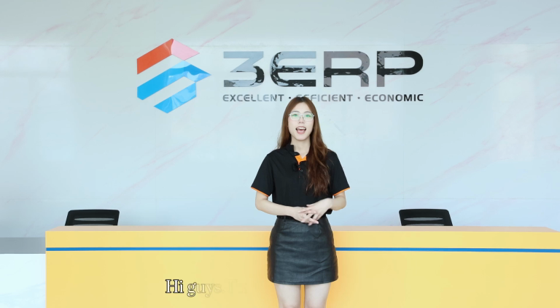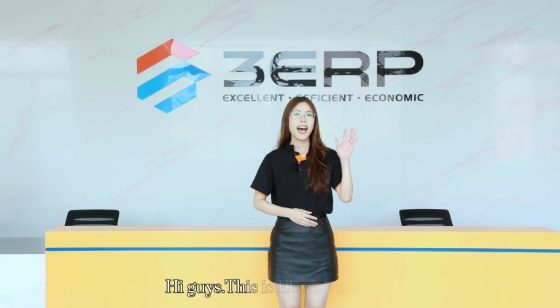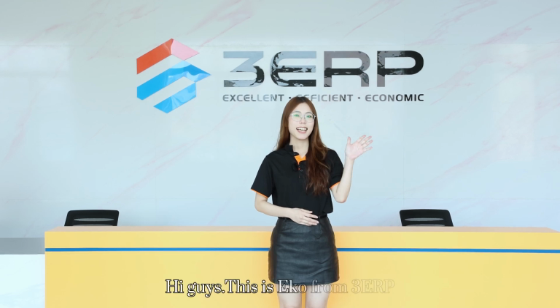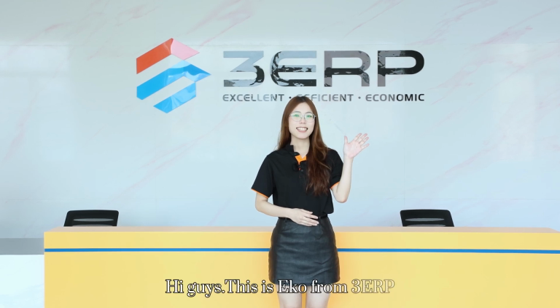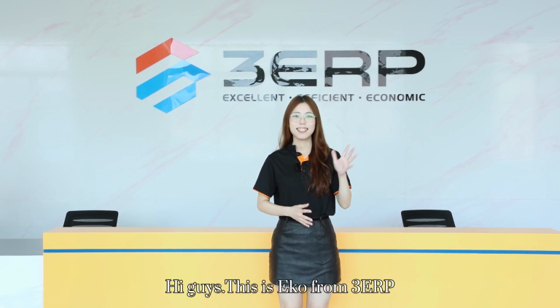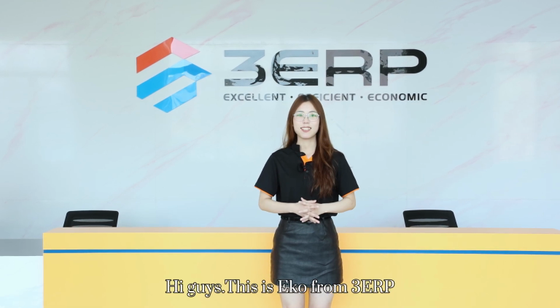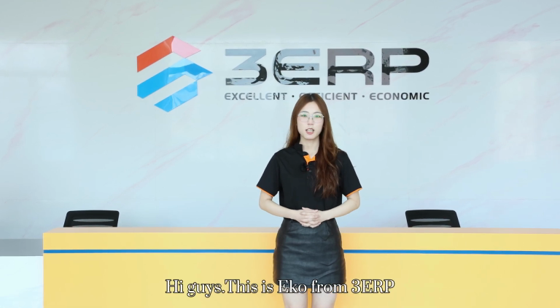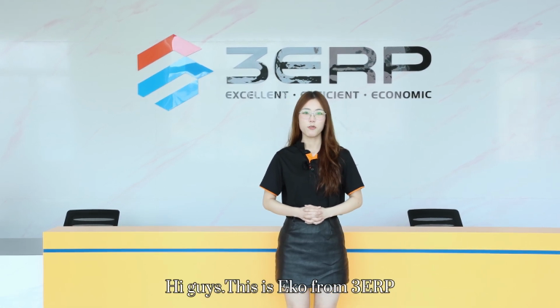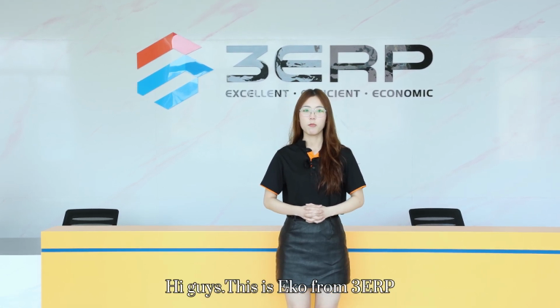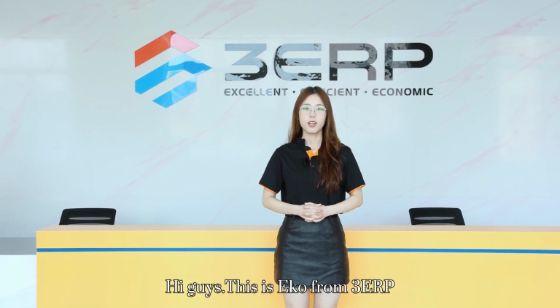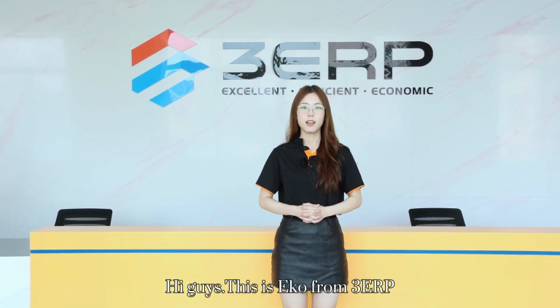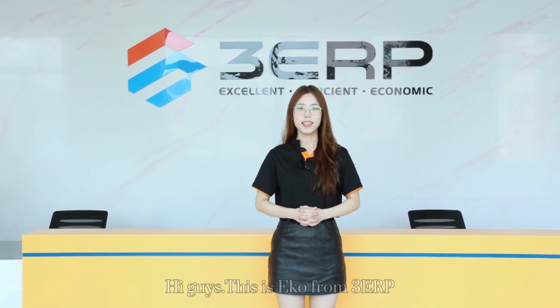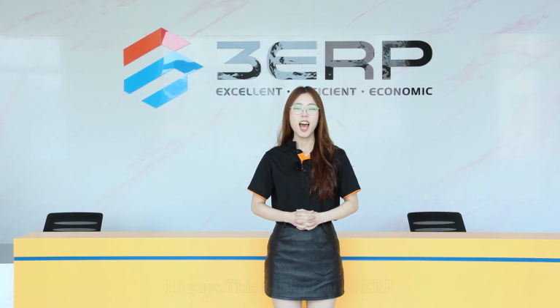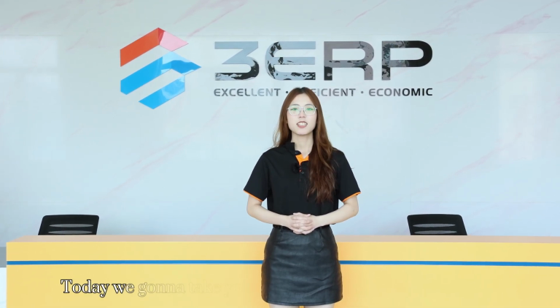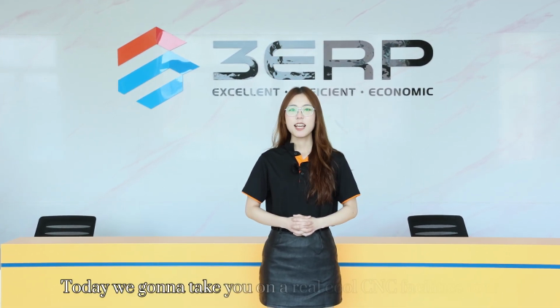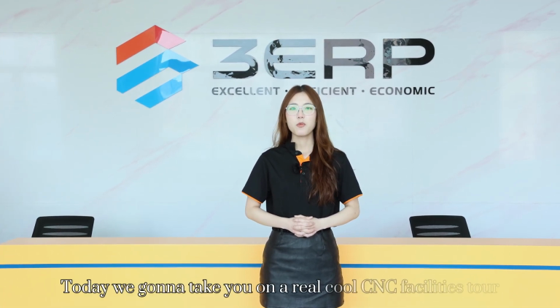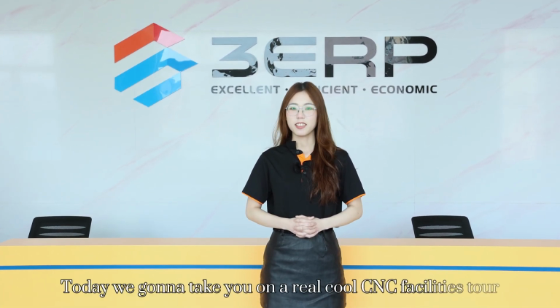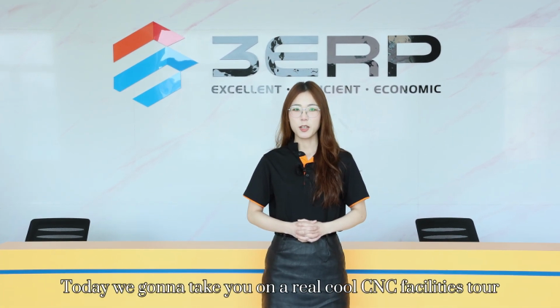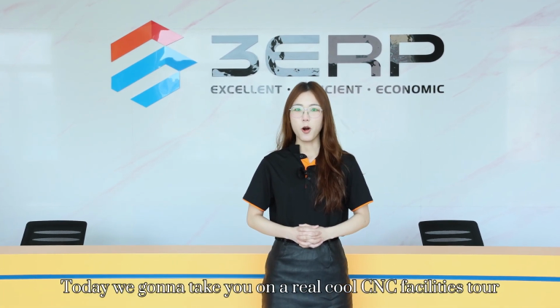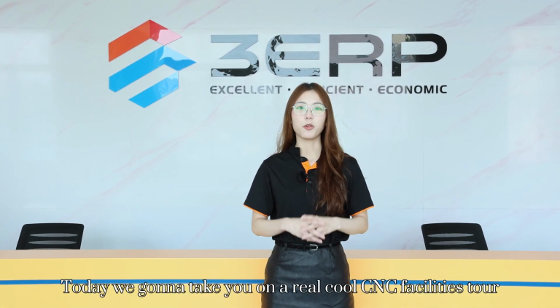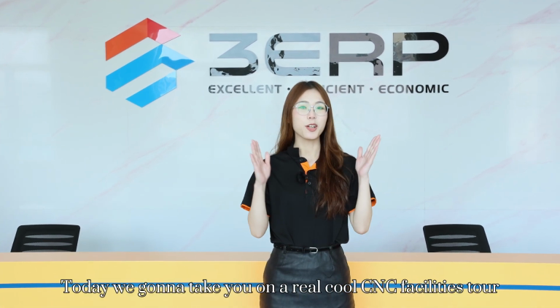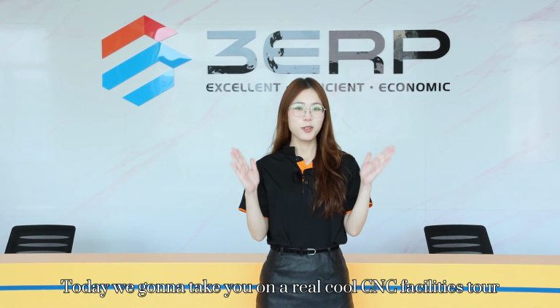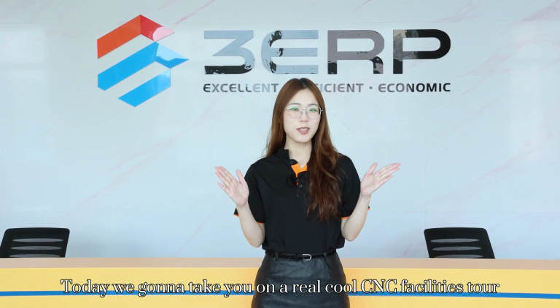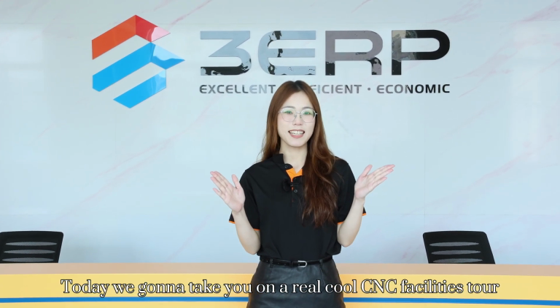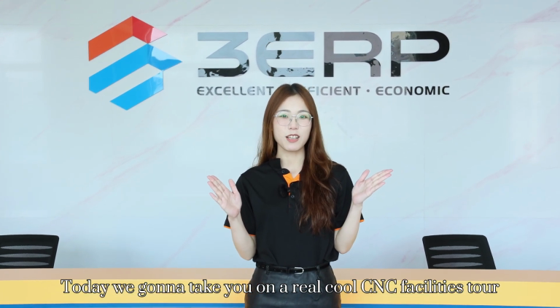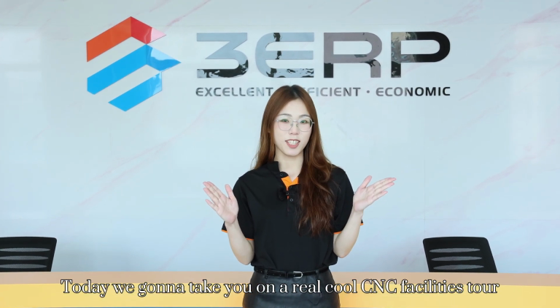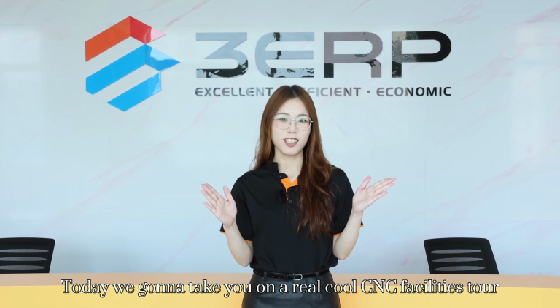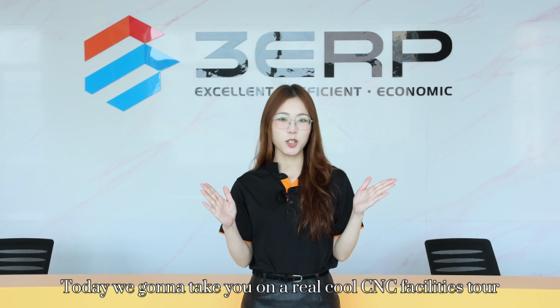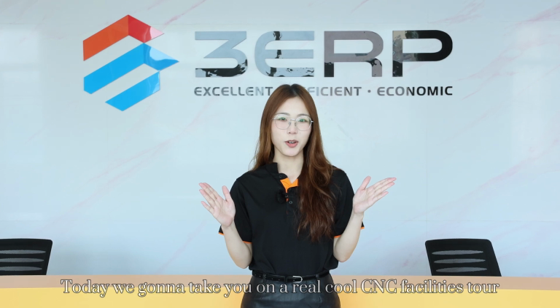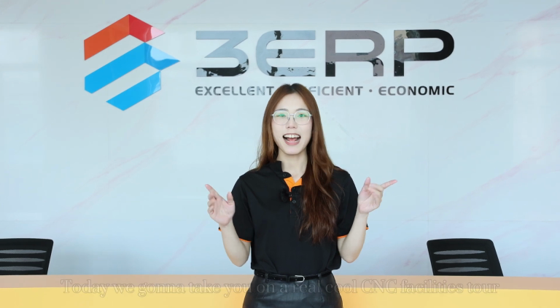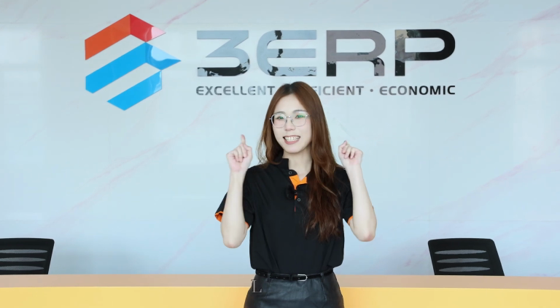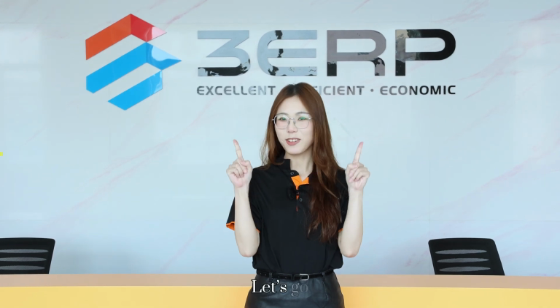Hi guys, this is Iko from 3RP. Today, we're gonna take you on a real cool CNC facilities tour. Let's go!